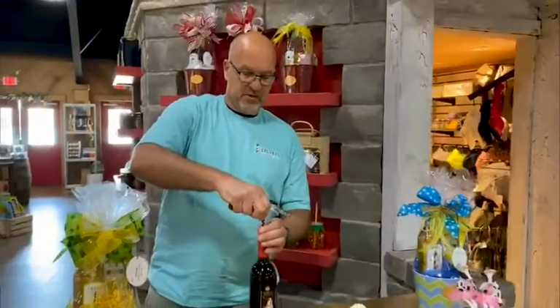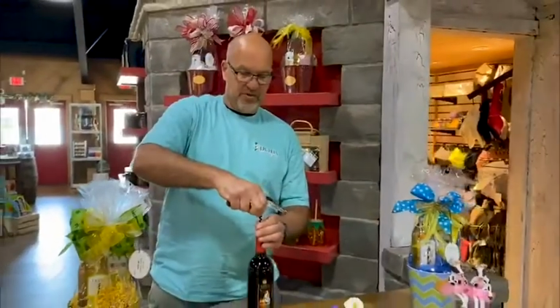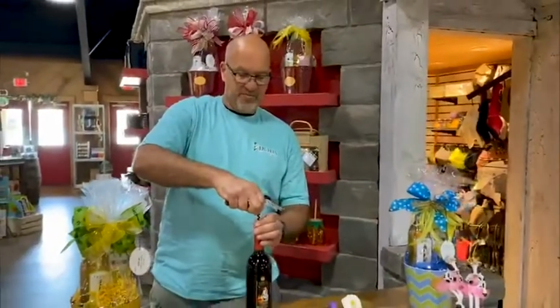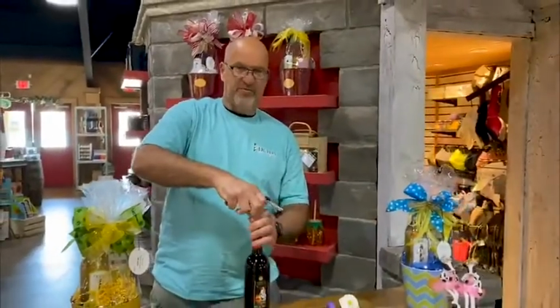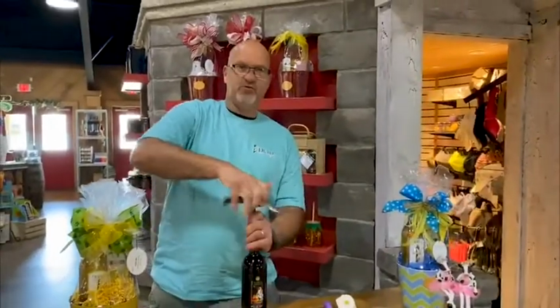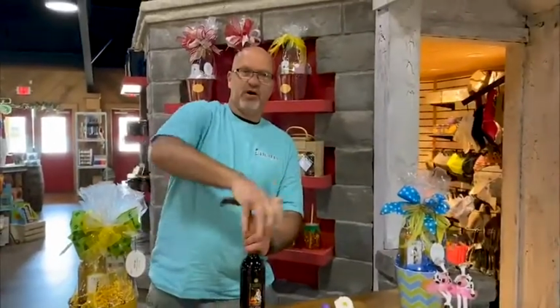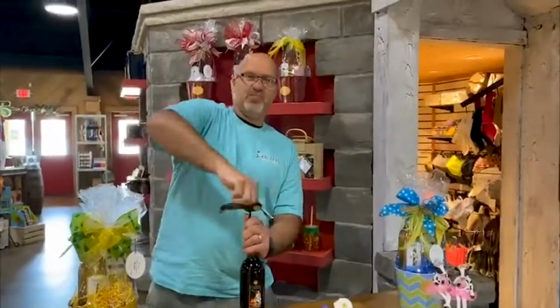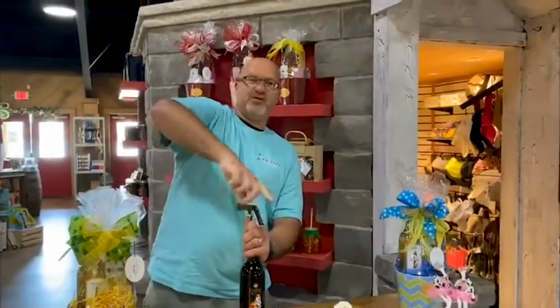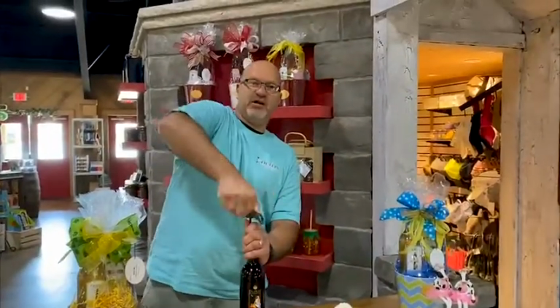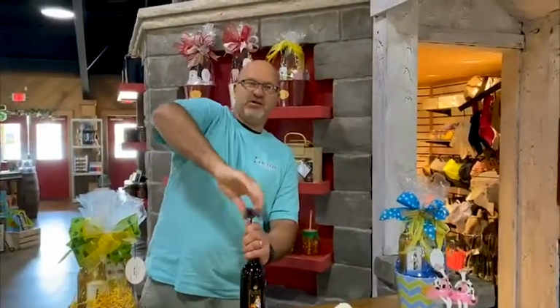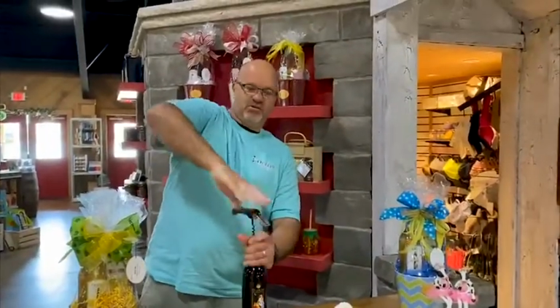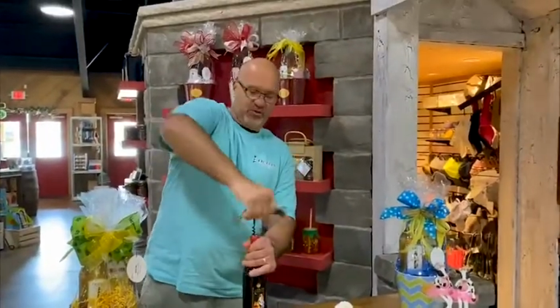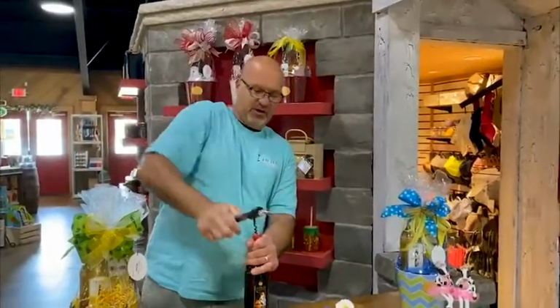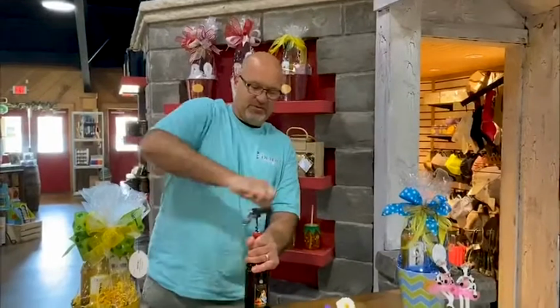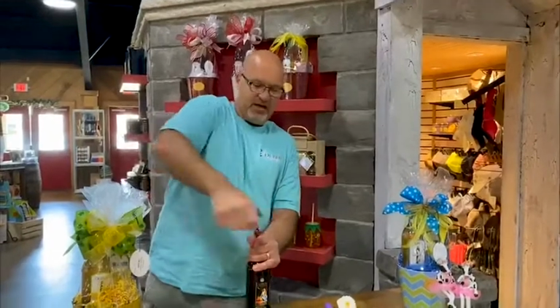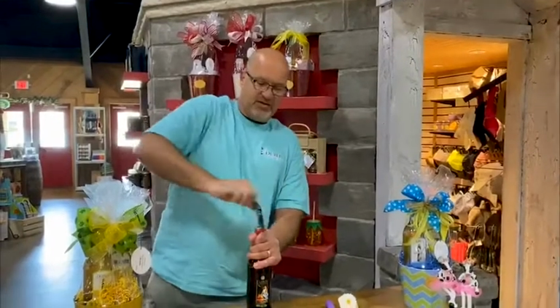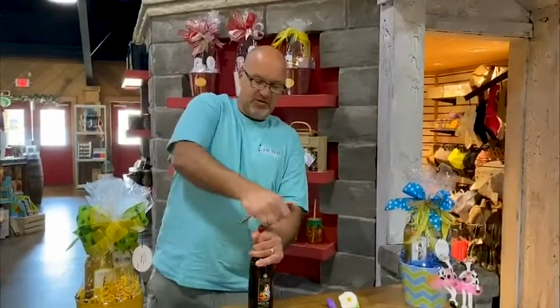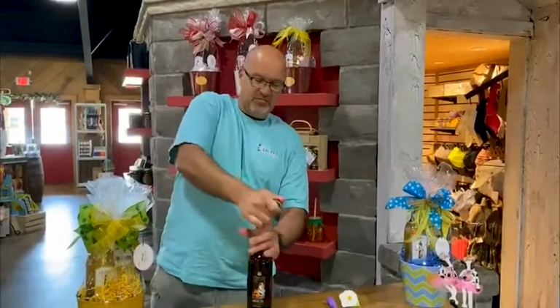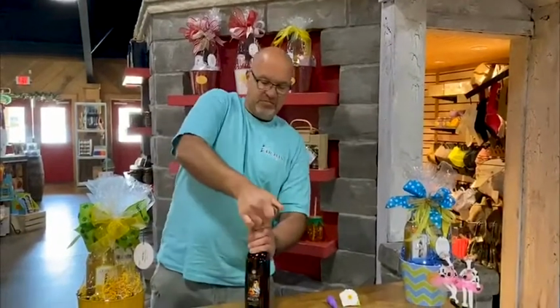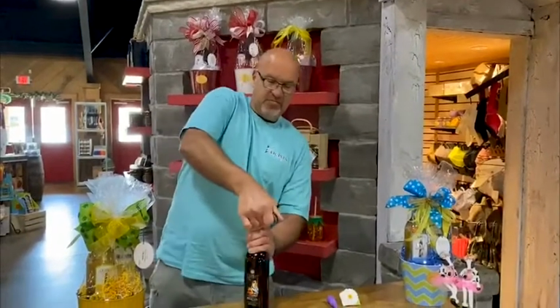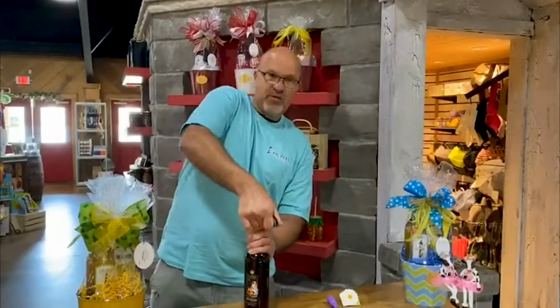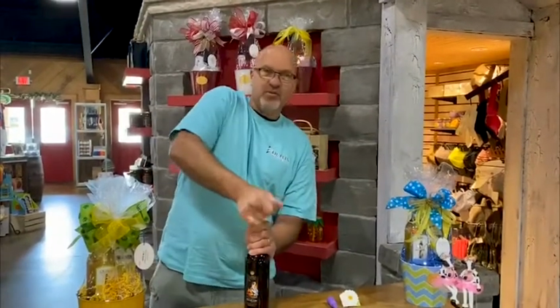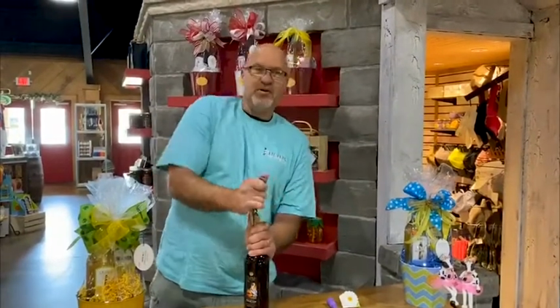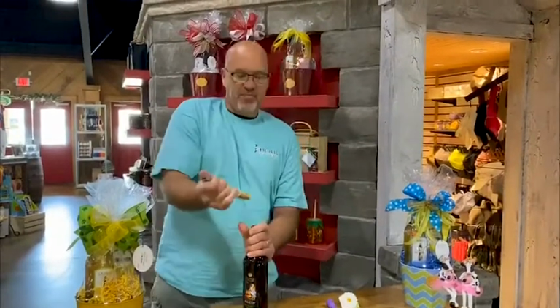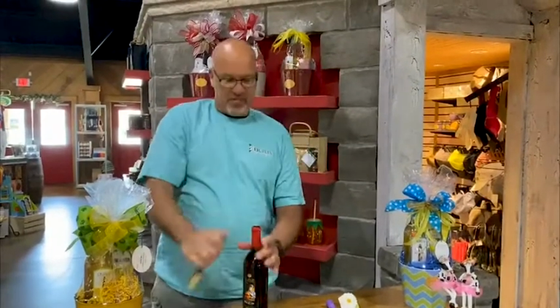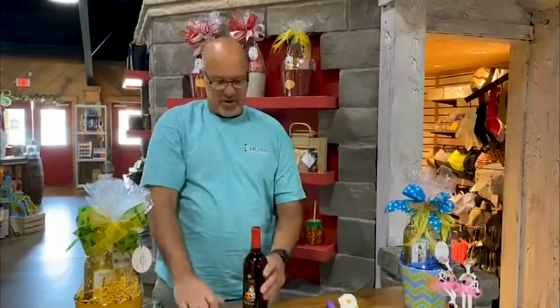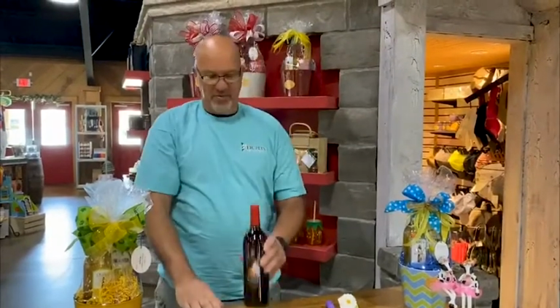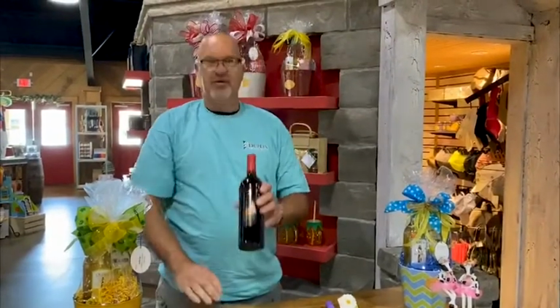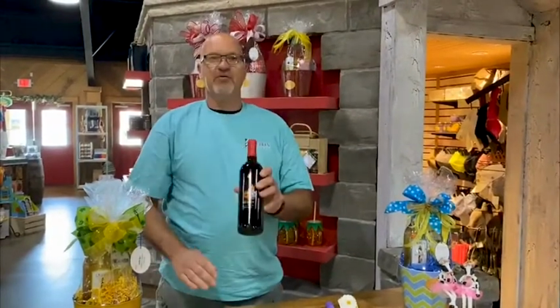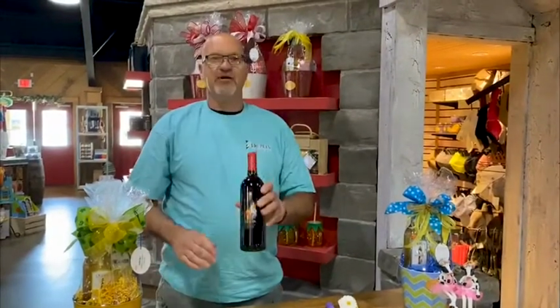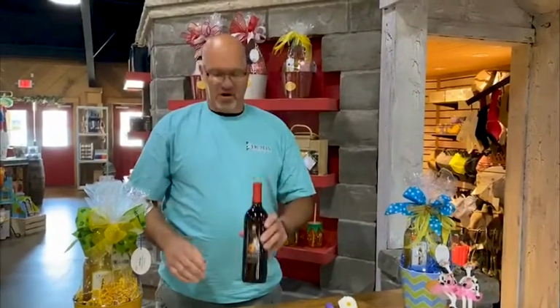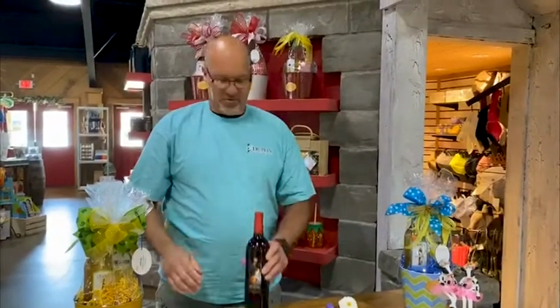I'm kind of a professional wine opener because I get to do this multiple times a day in season. Pull it in, pop it open, ready to rock and roll.